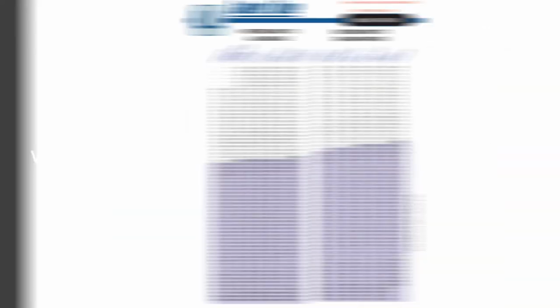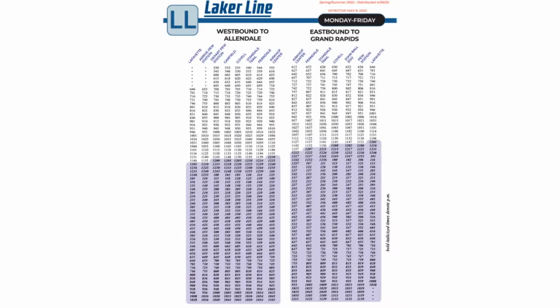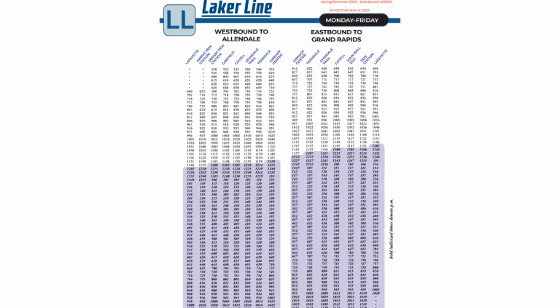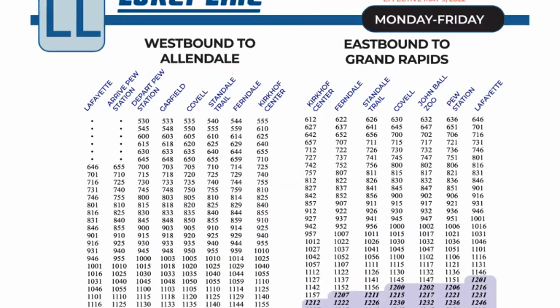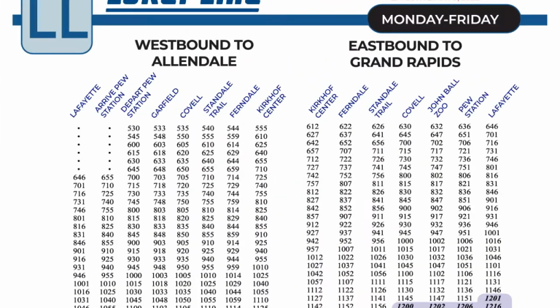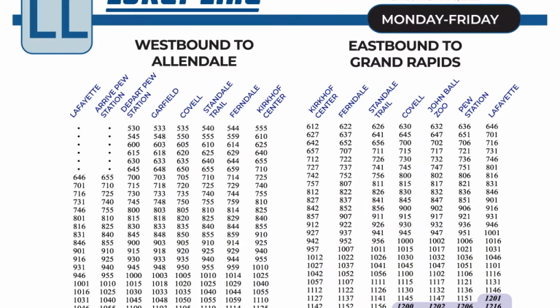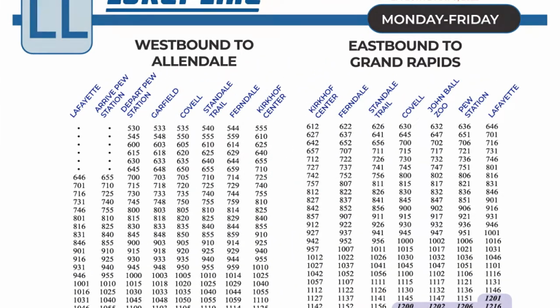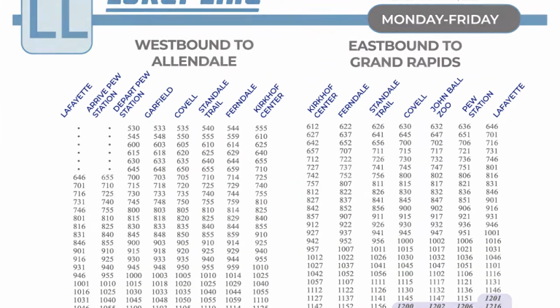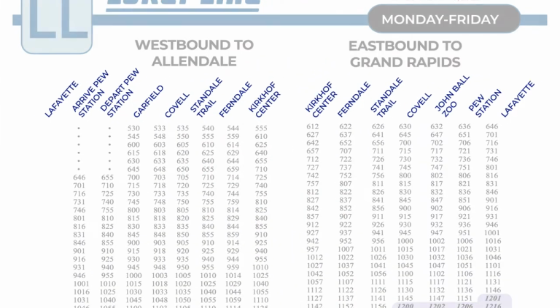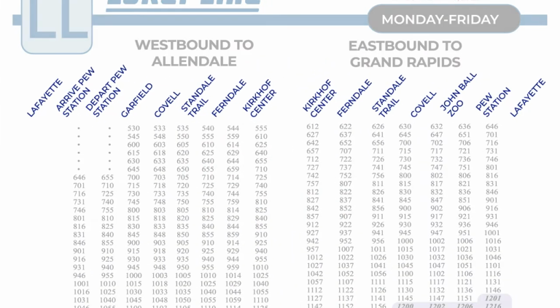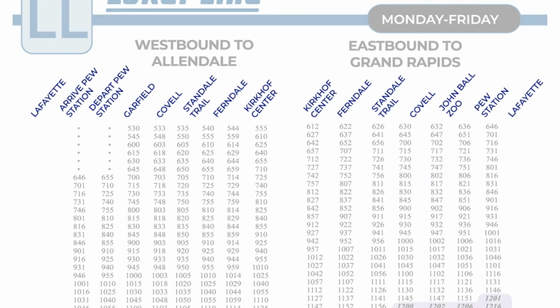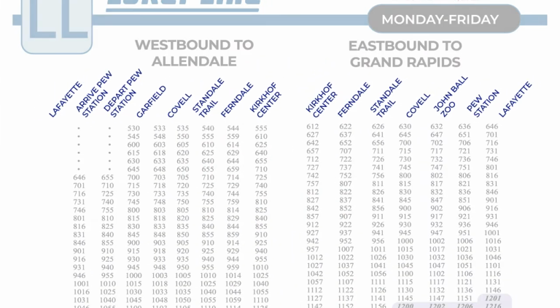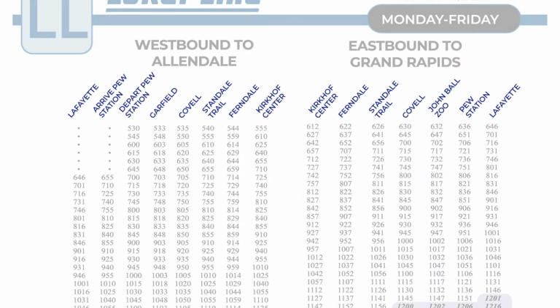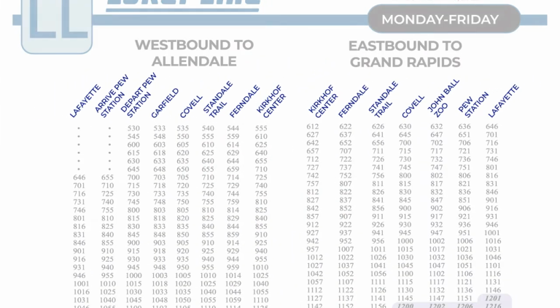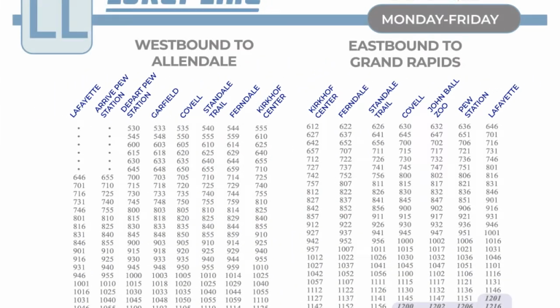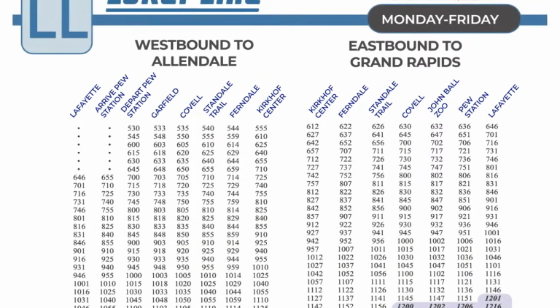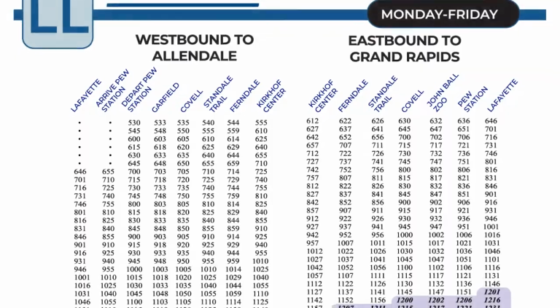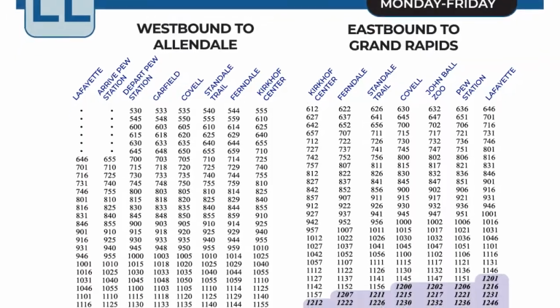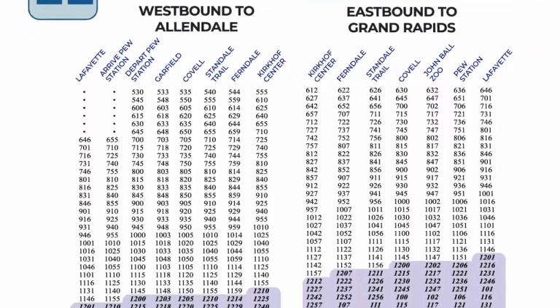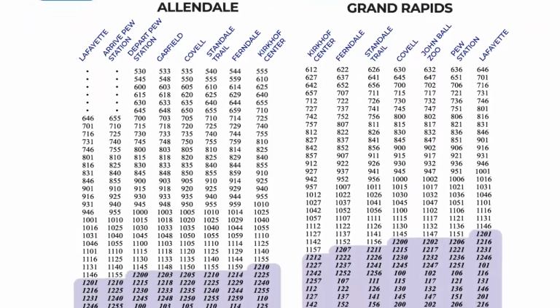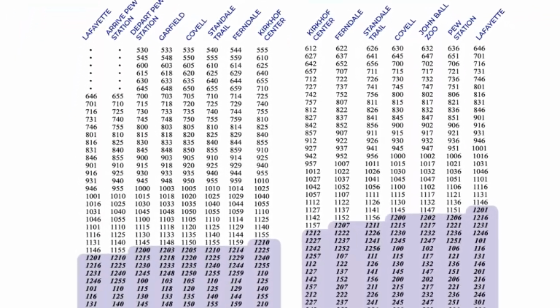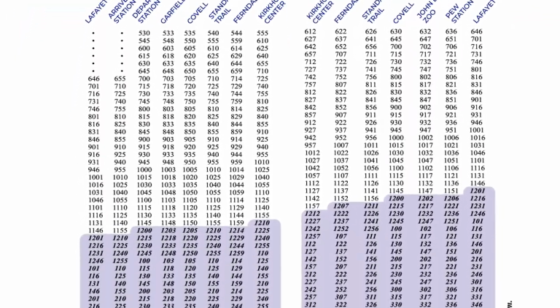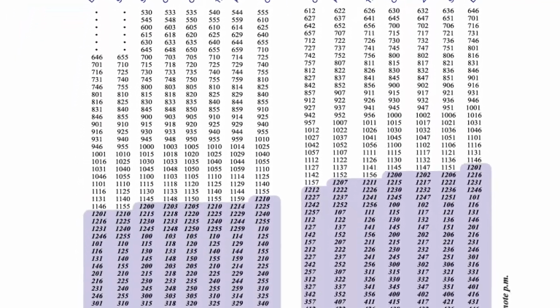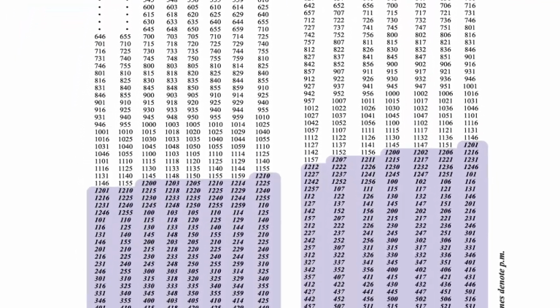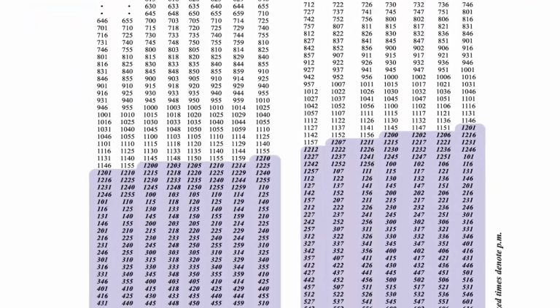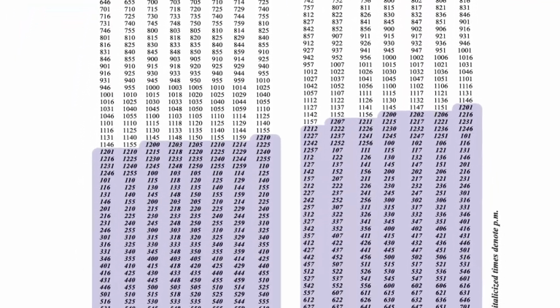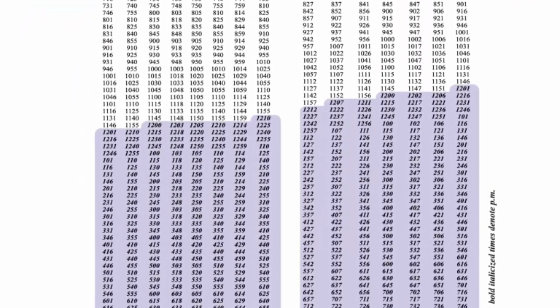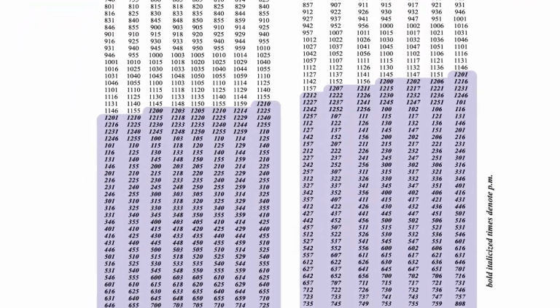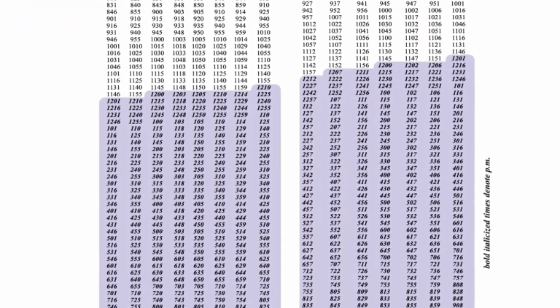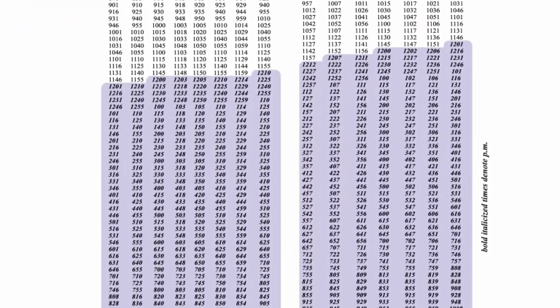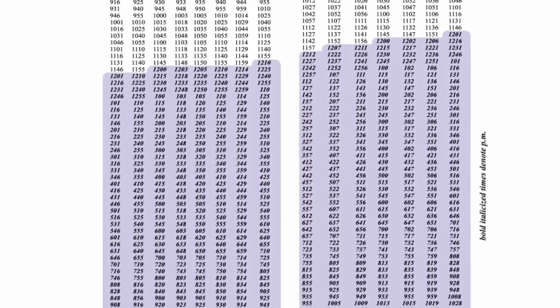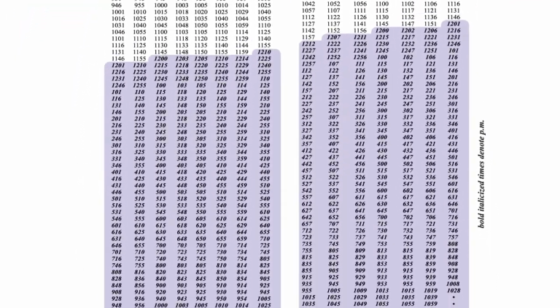Bus stops are listed here across the top. Arrival and departure times for each stop are listed below.